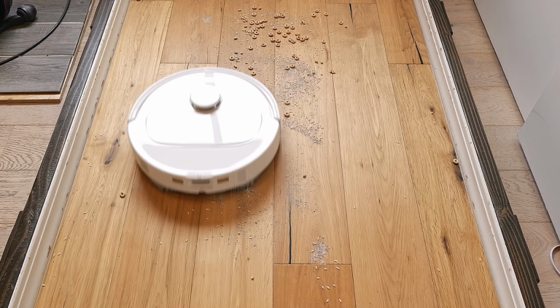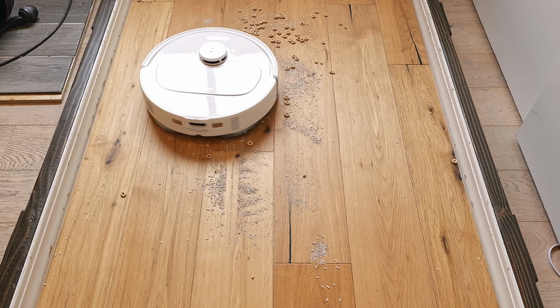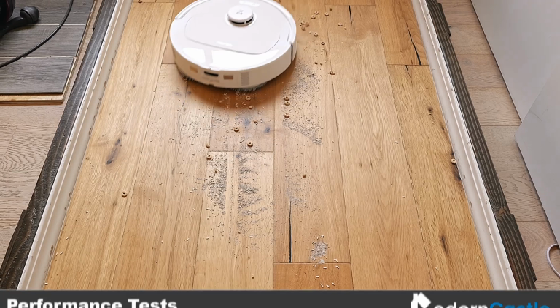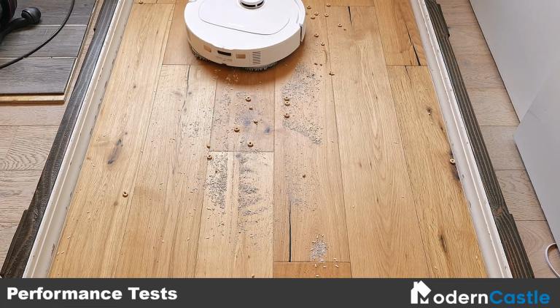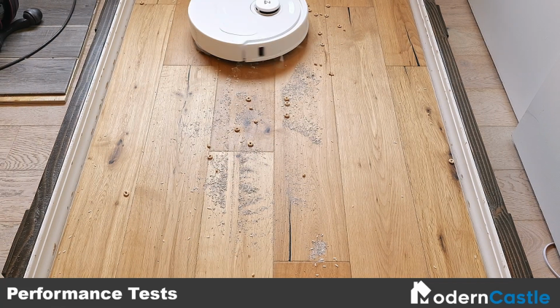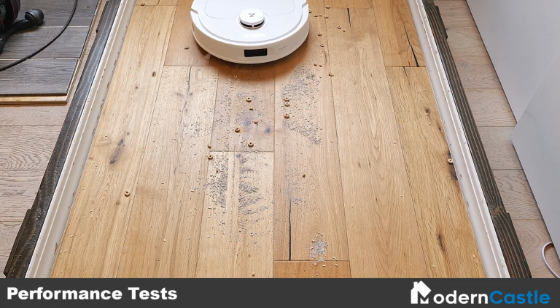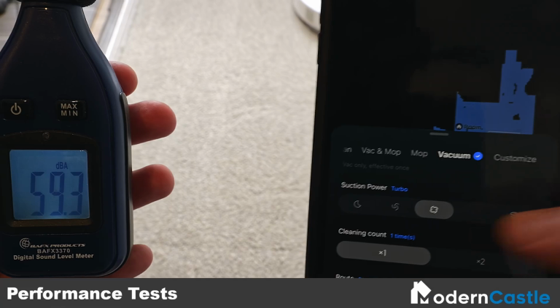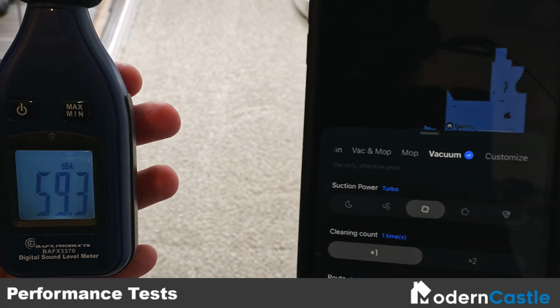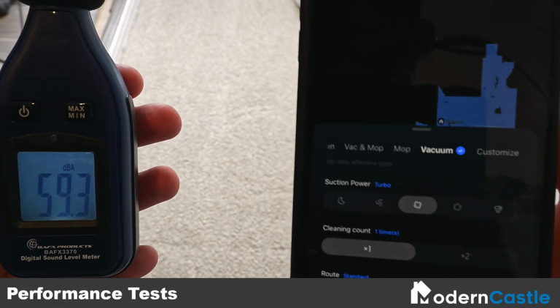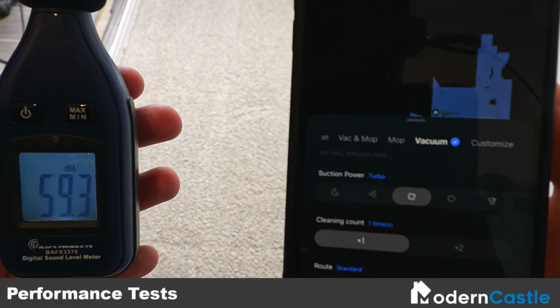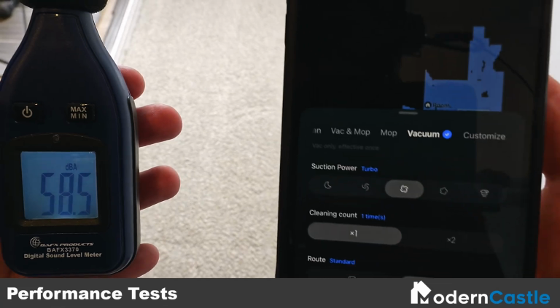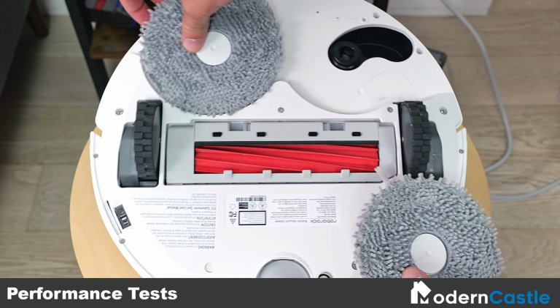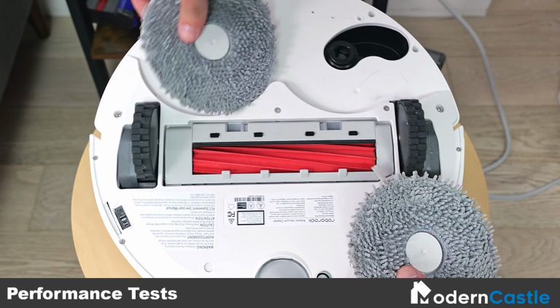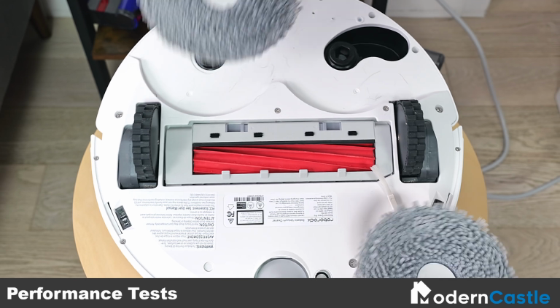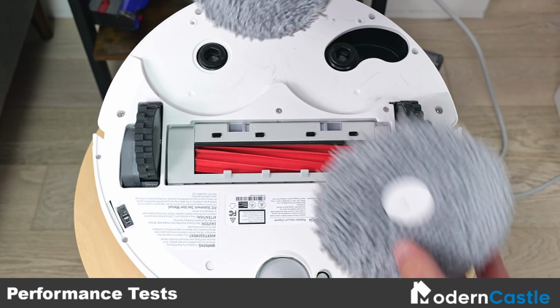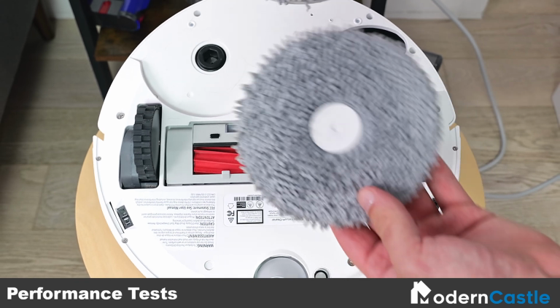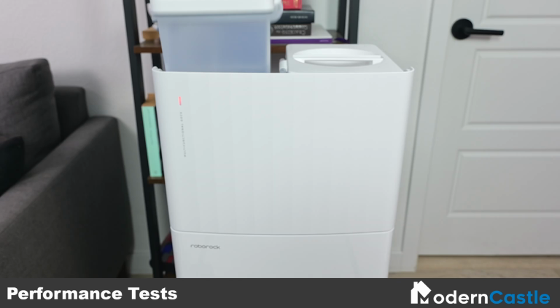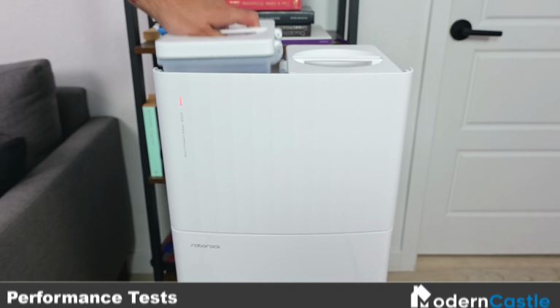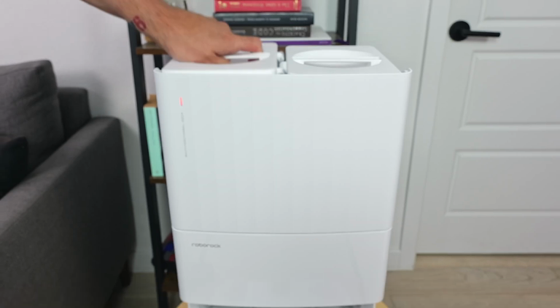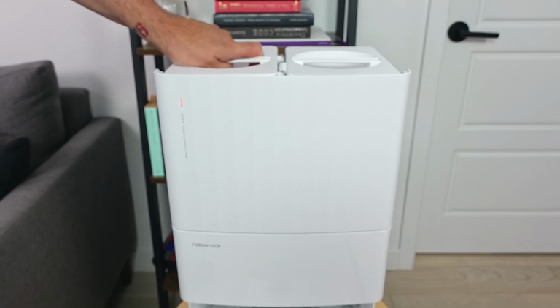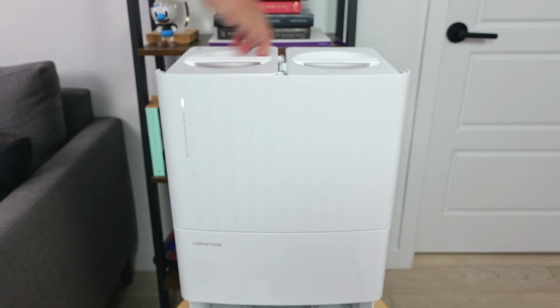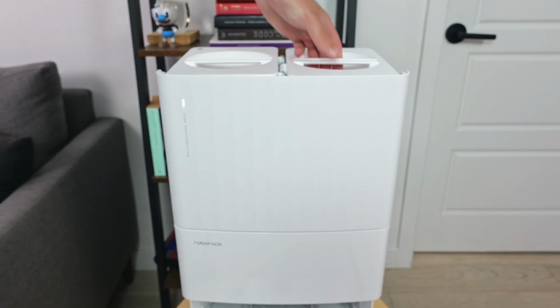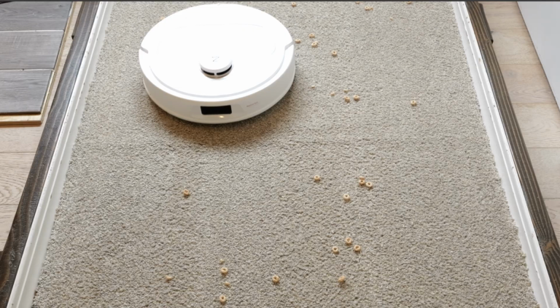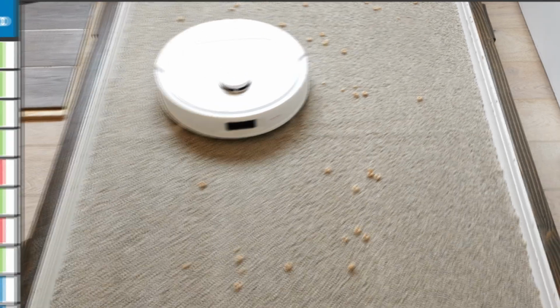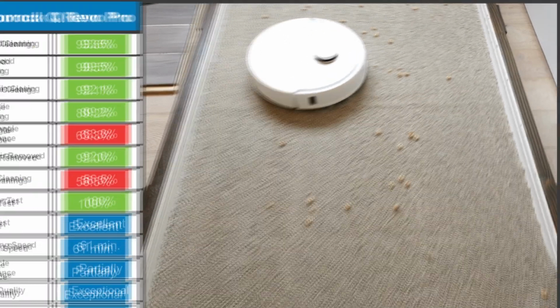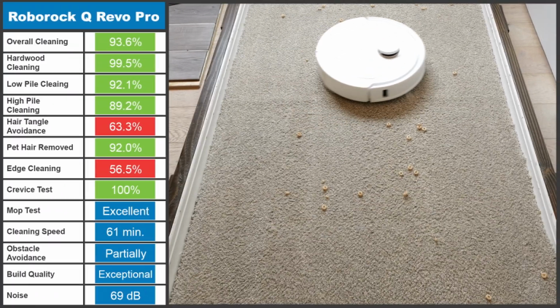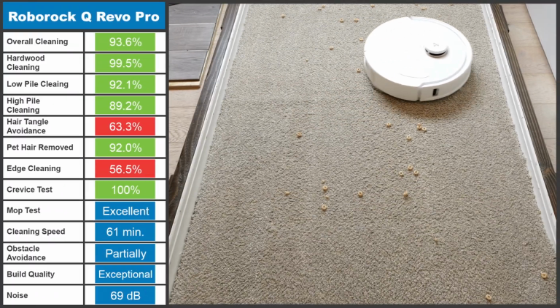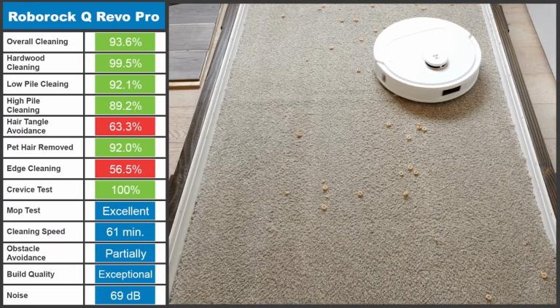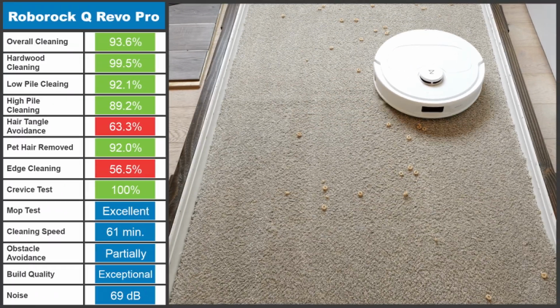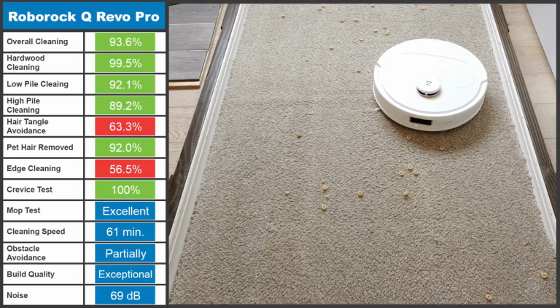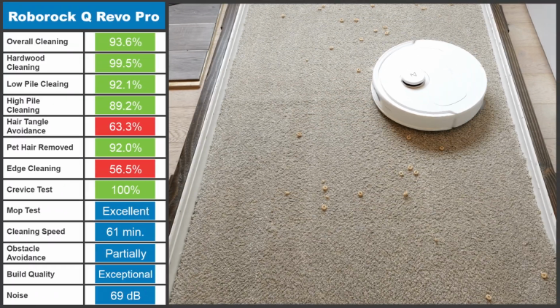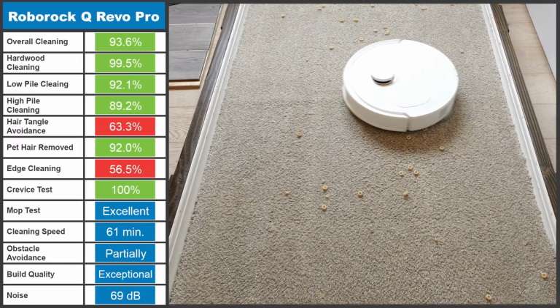At Modern Castle, we test 14 different factors that impact the performance, build quality, and usability of the vacuum. Below is a complete list of our testing categories and their performance.